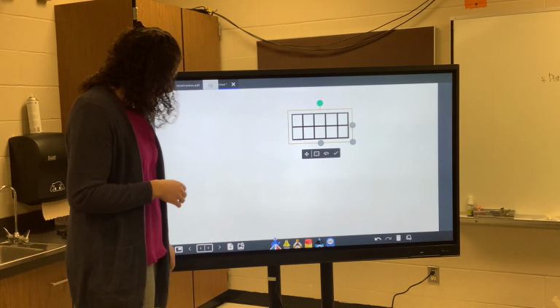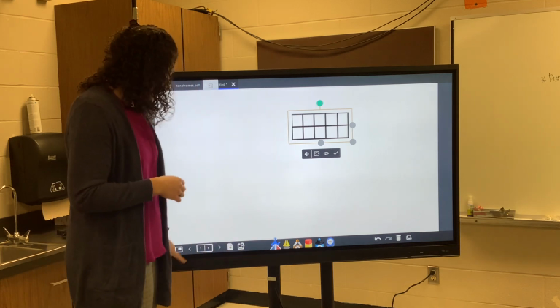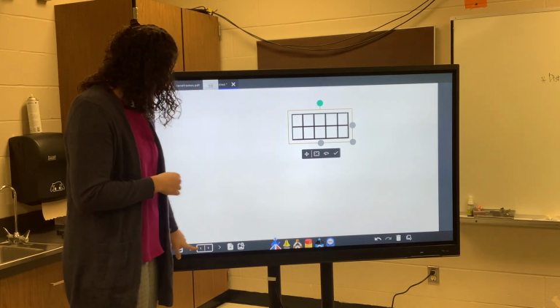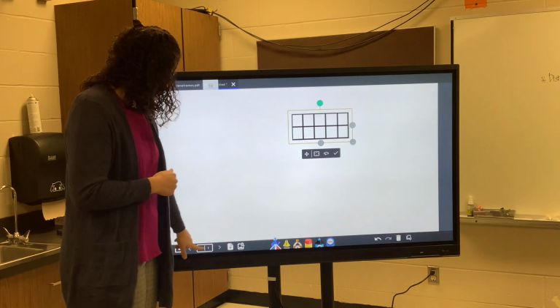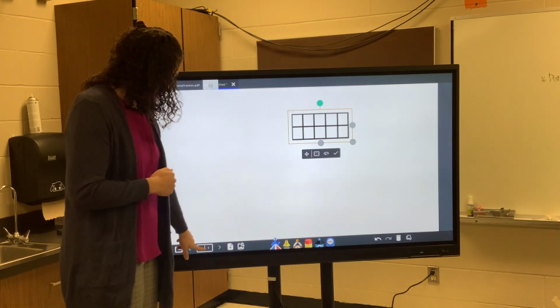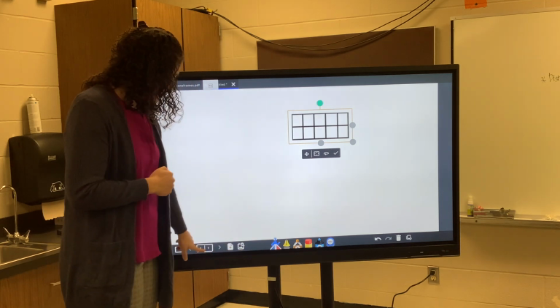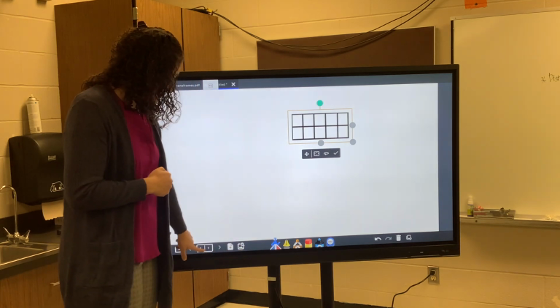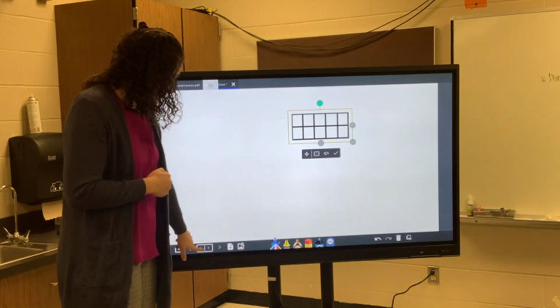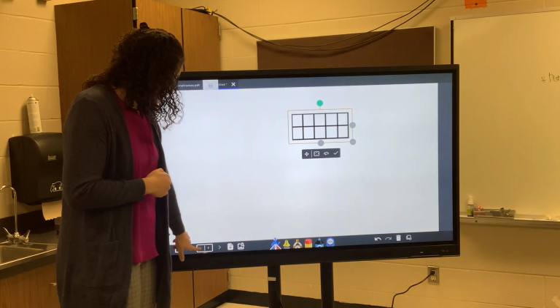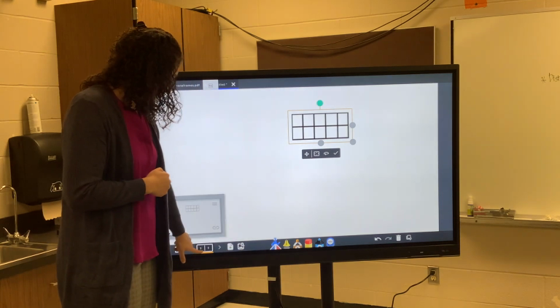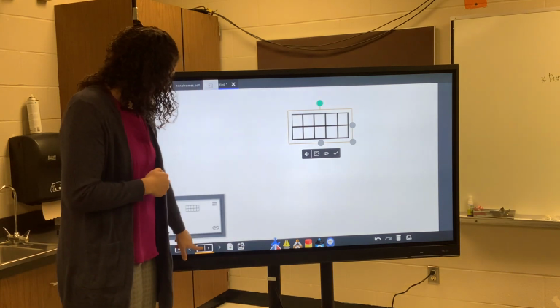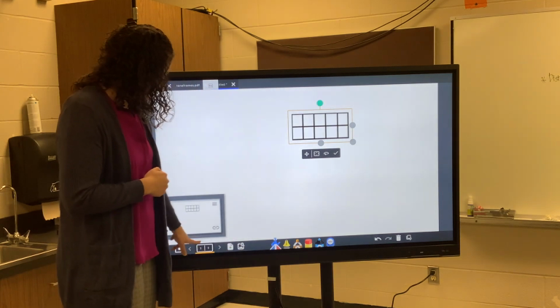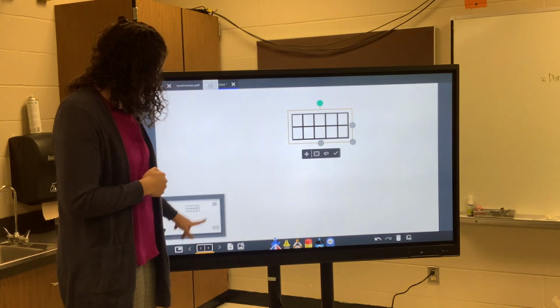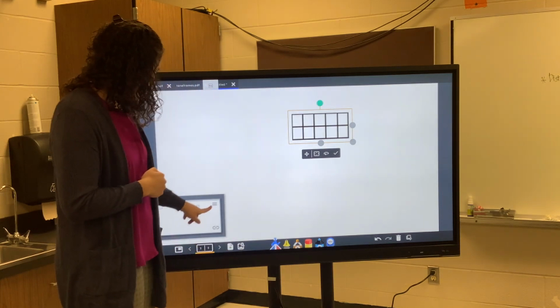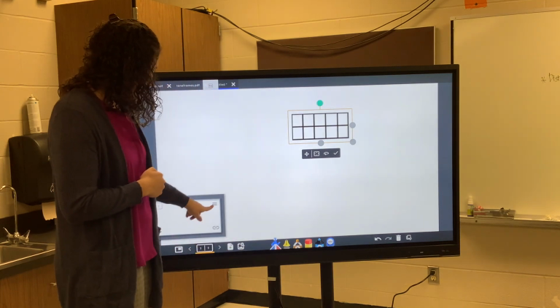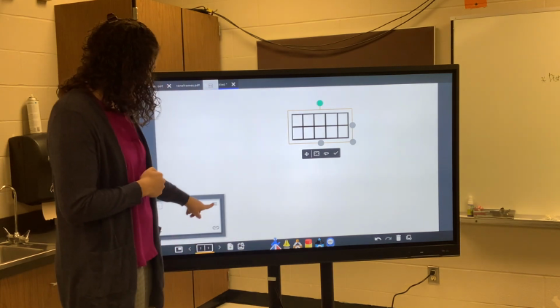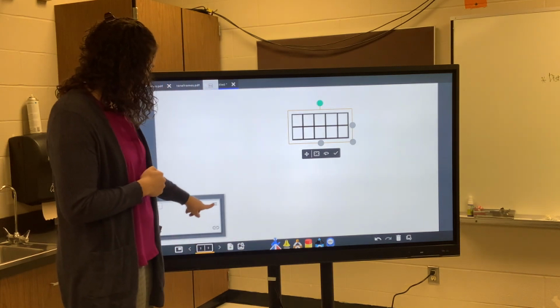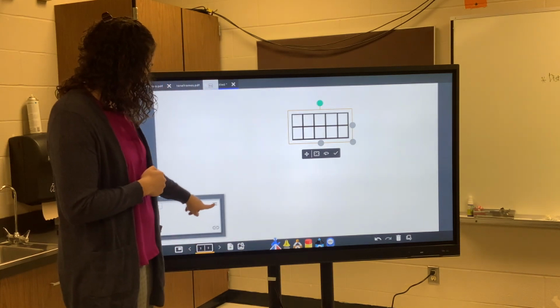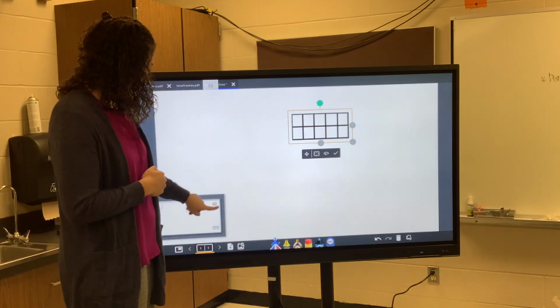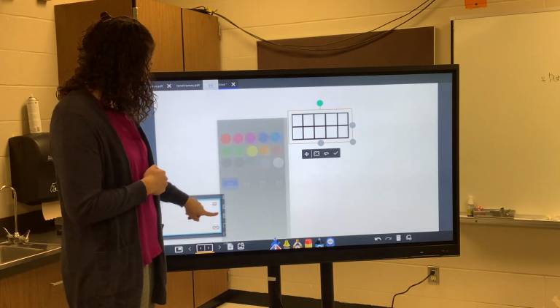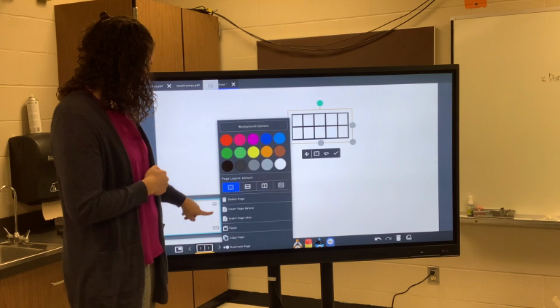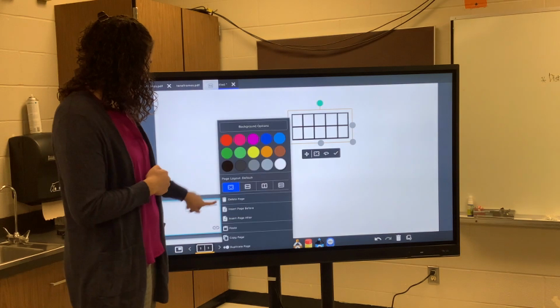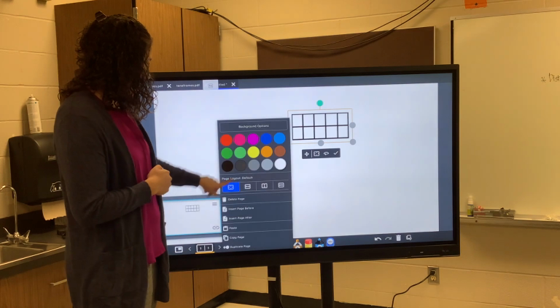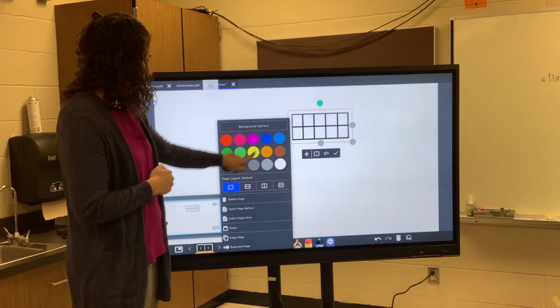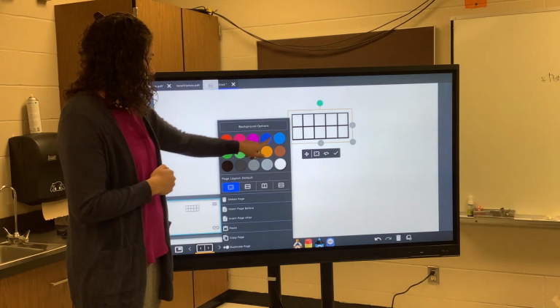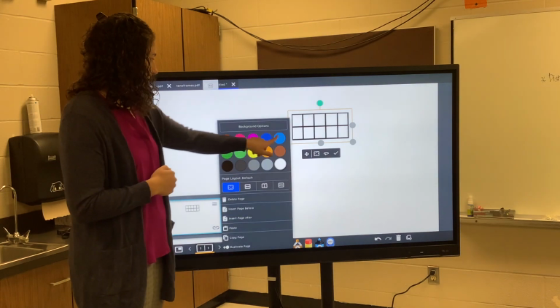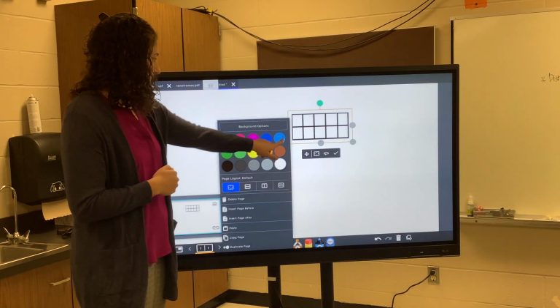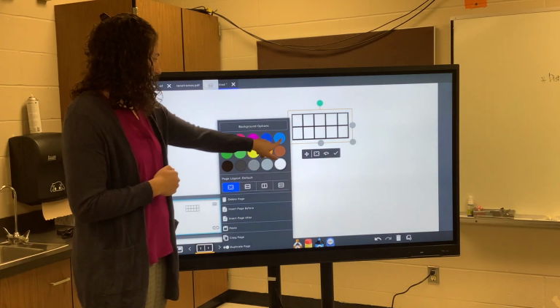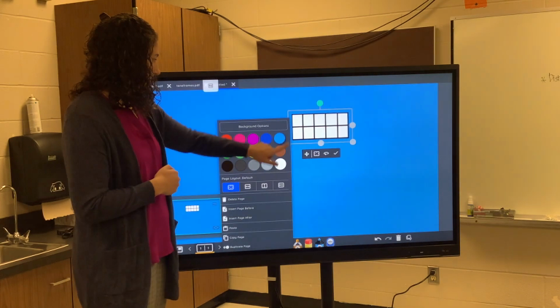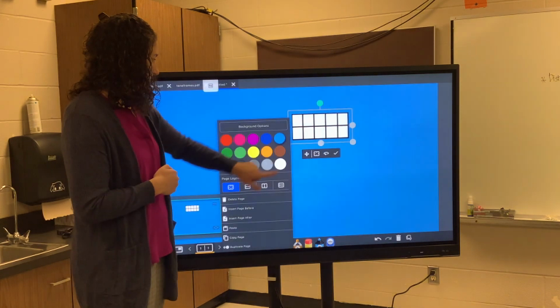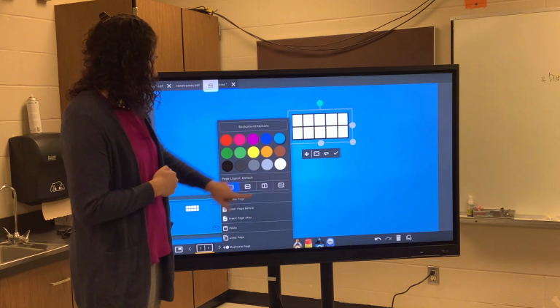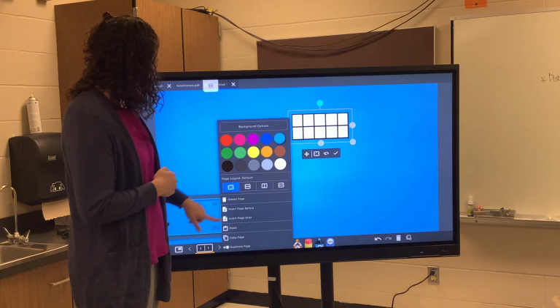I want my background to be blue, so I'm going to open up my pages, hit the hamburger button, and change the background to blue.